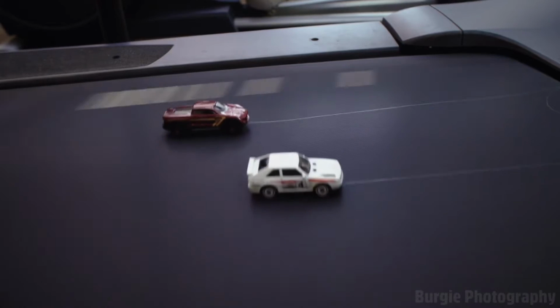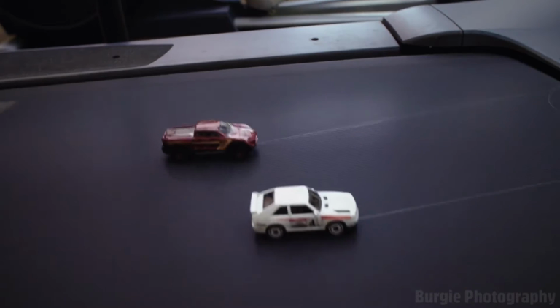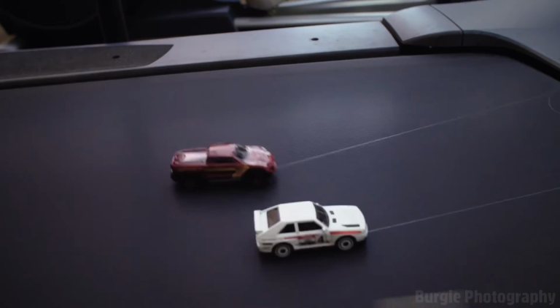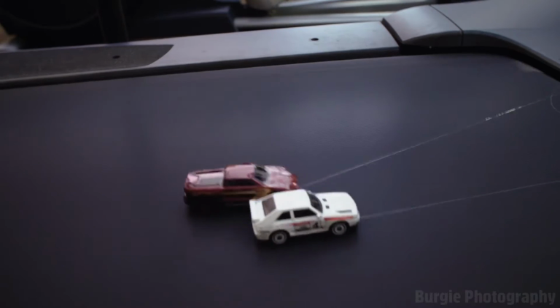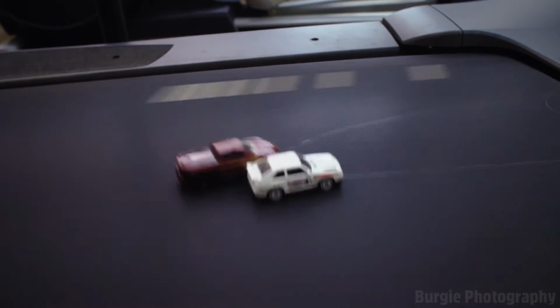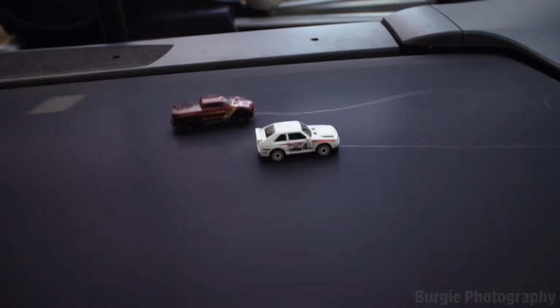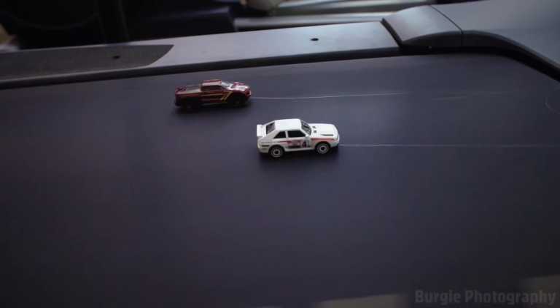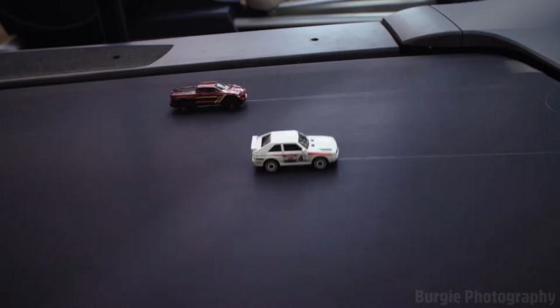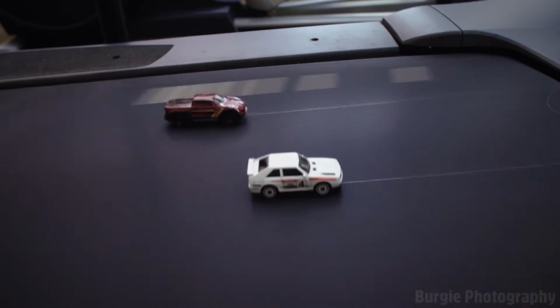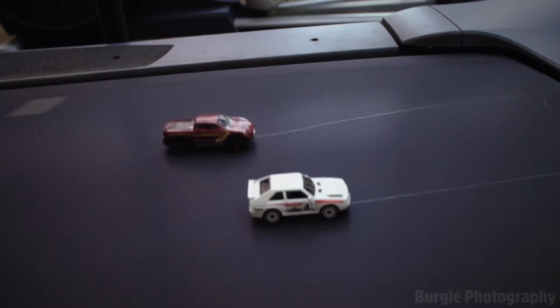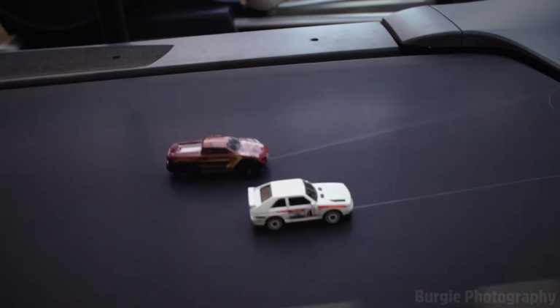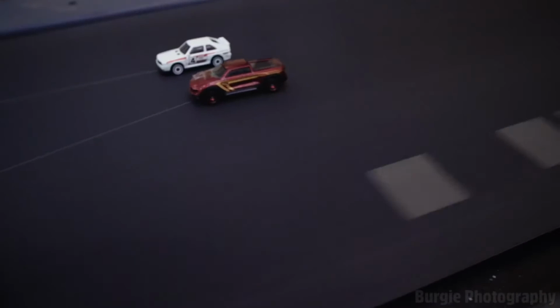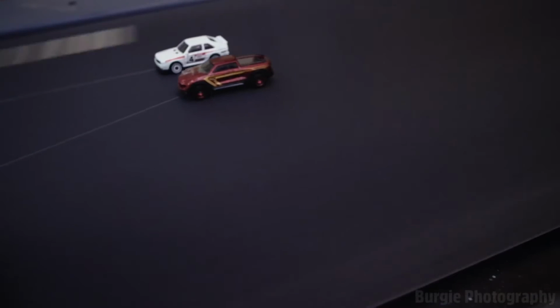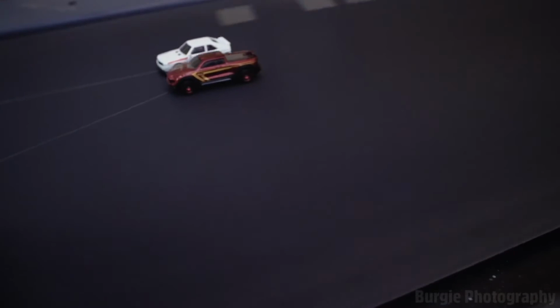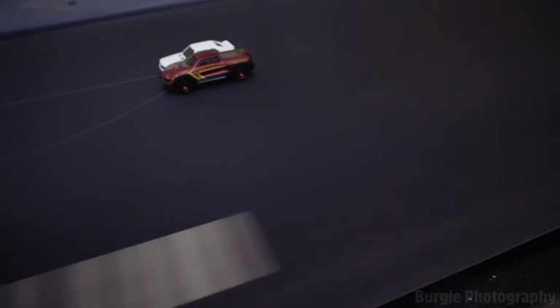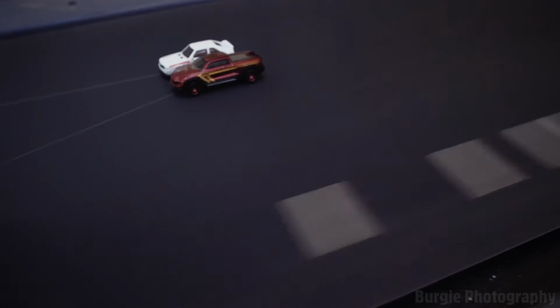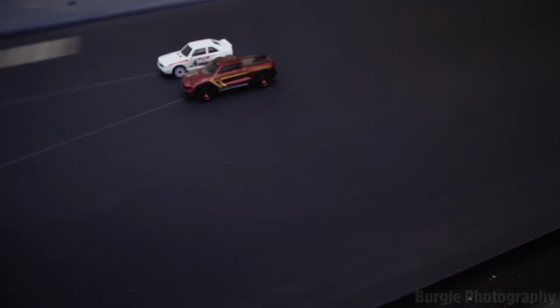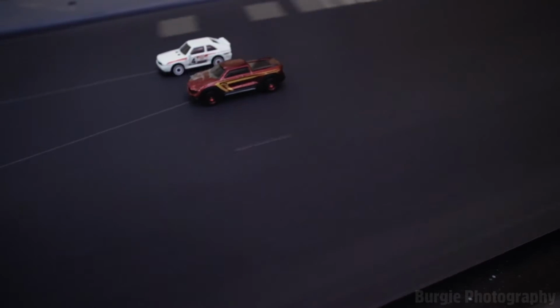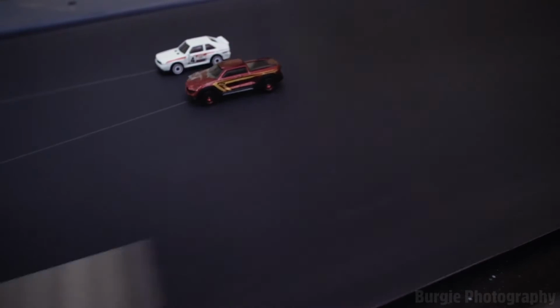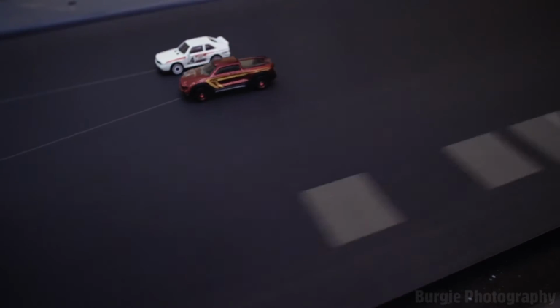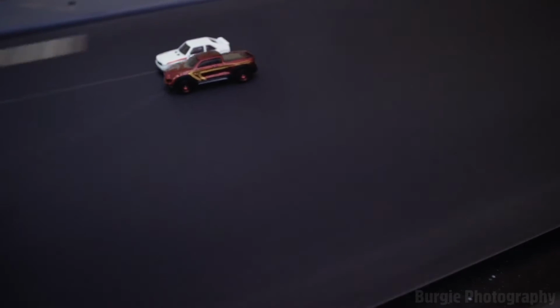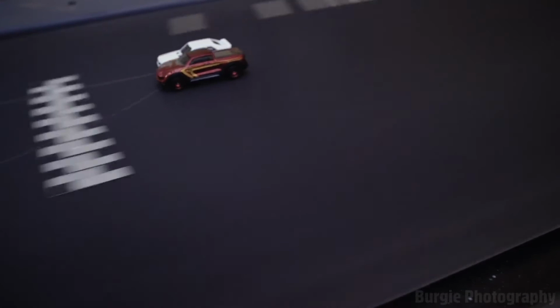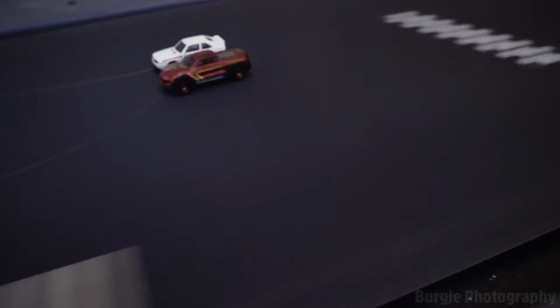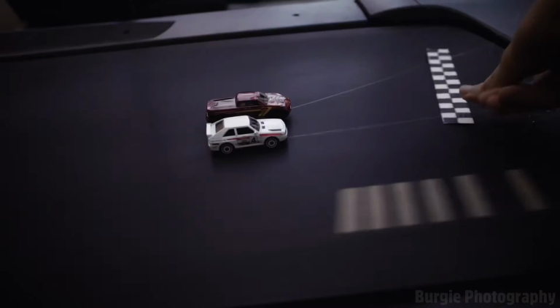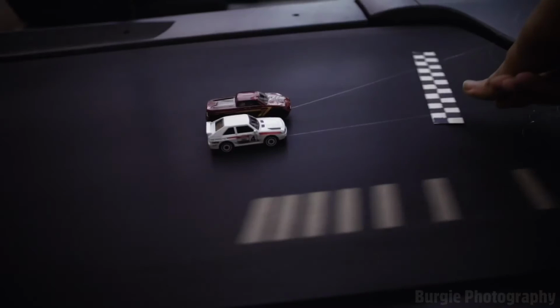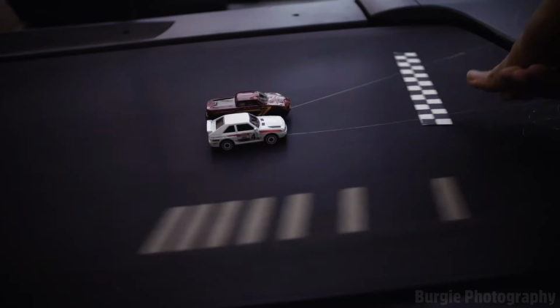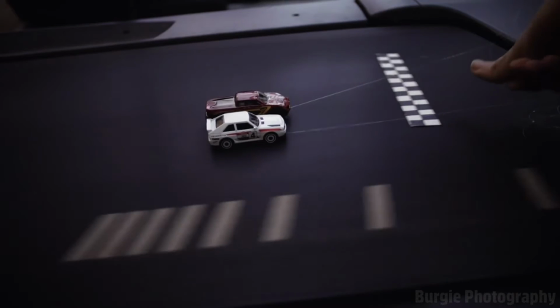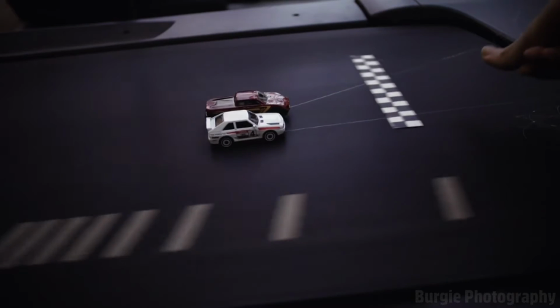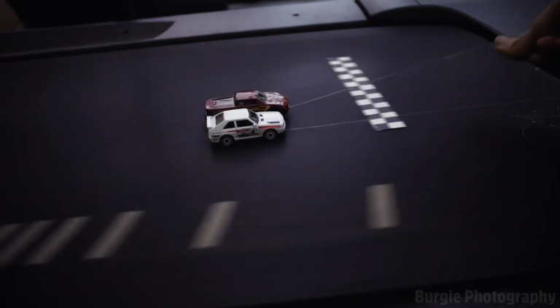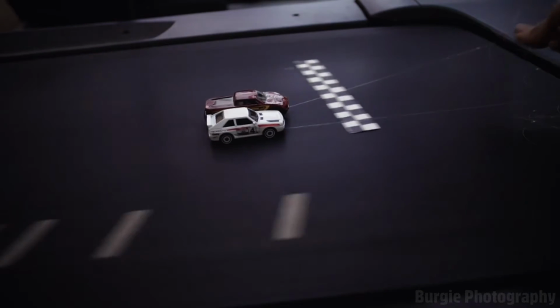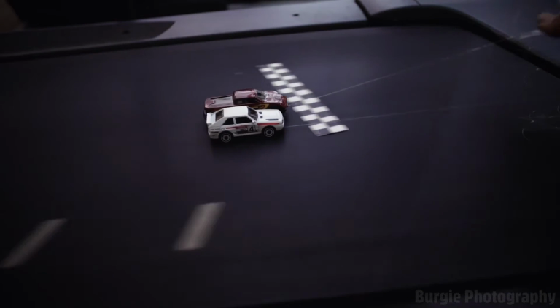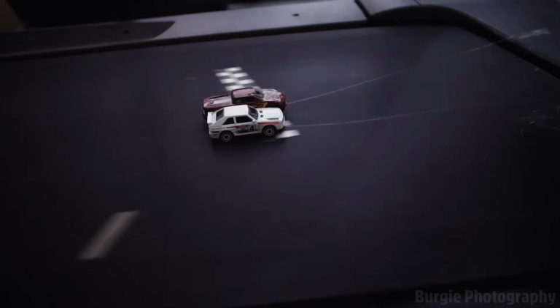And there's the Force India up on the inside as well. Ocon gets squeezed out, Alonso goes through — Ocon just ahead!